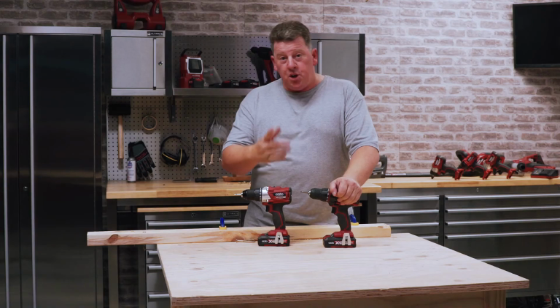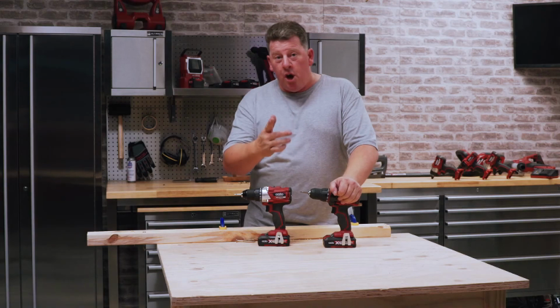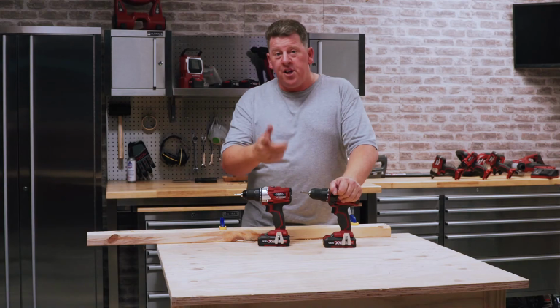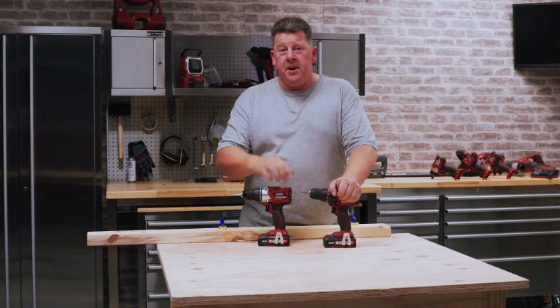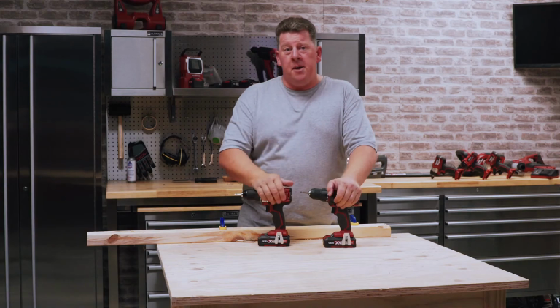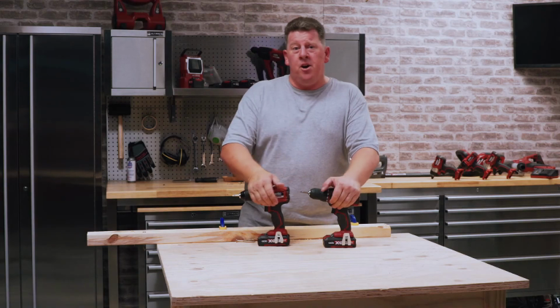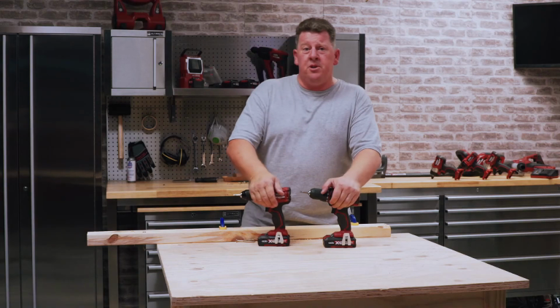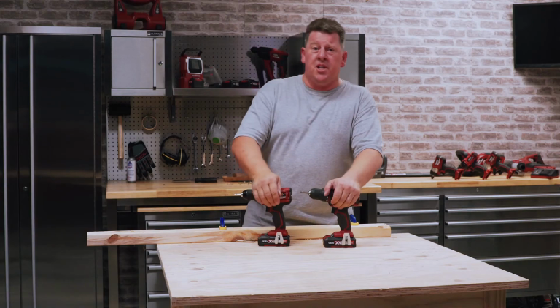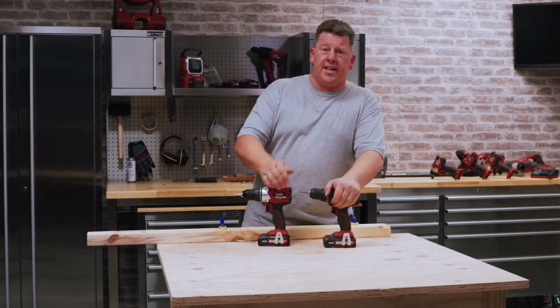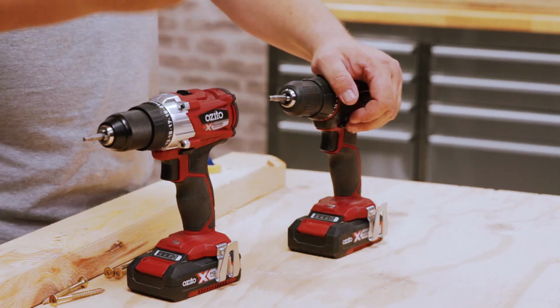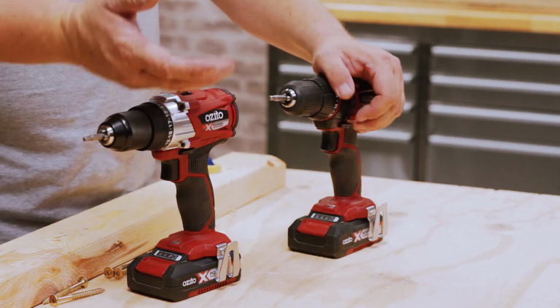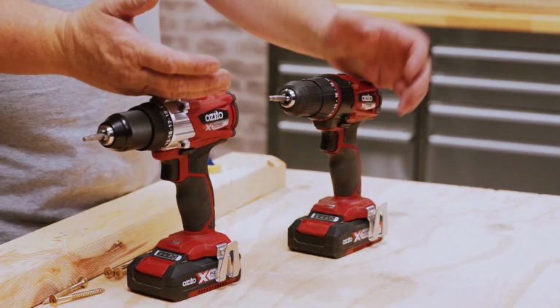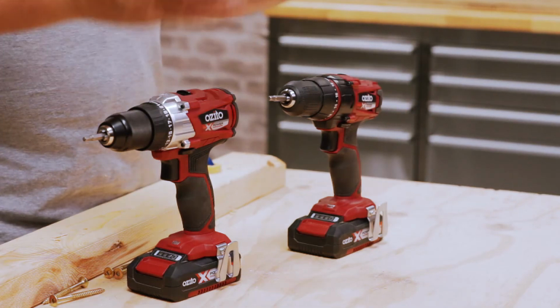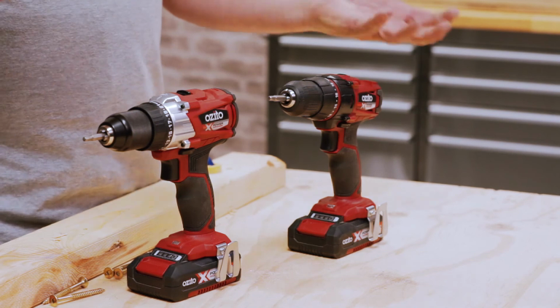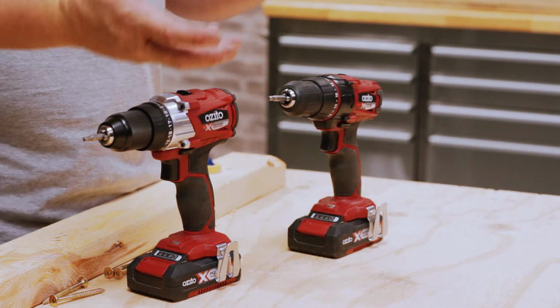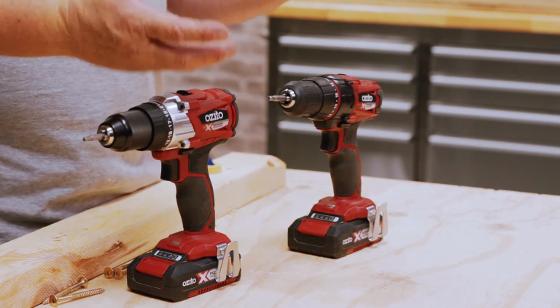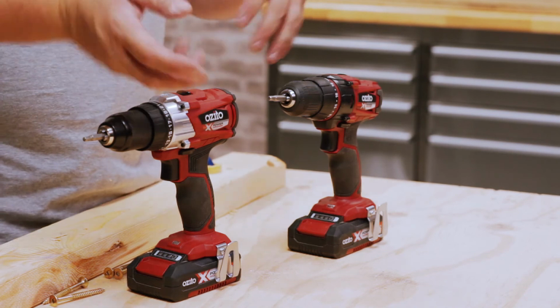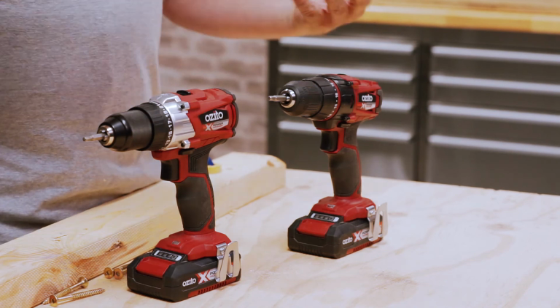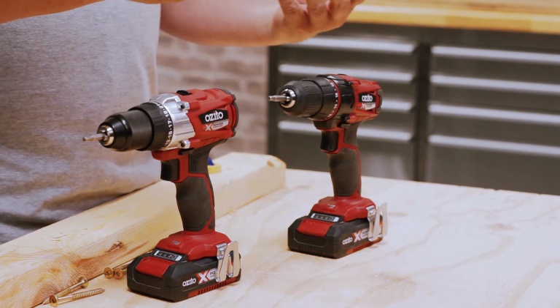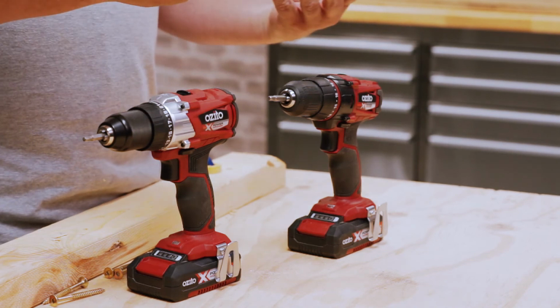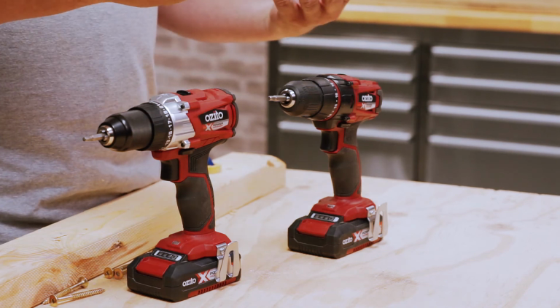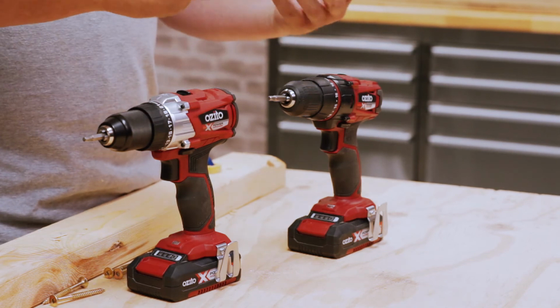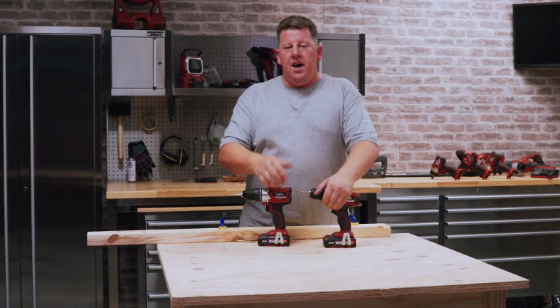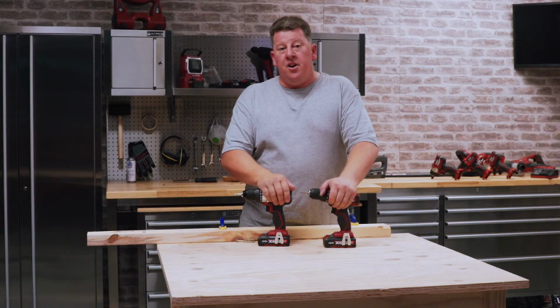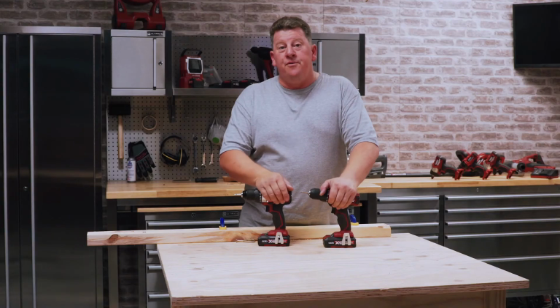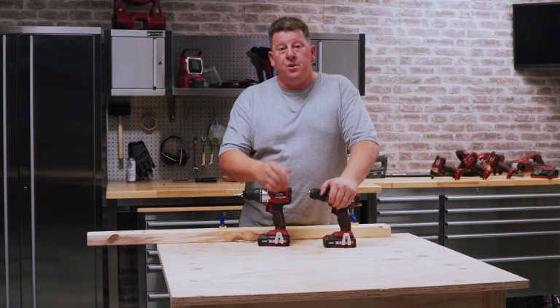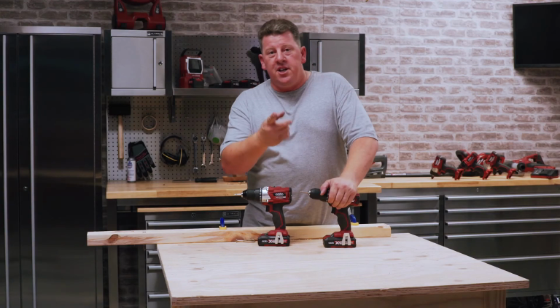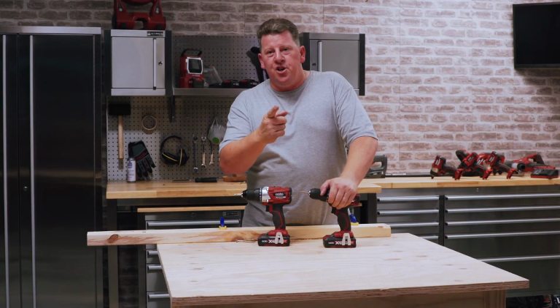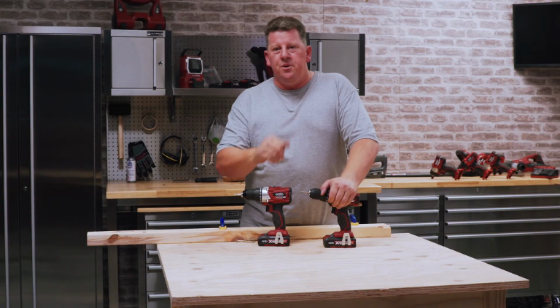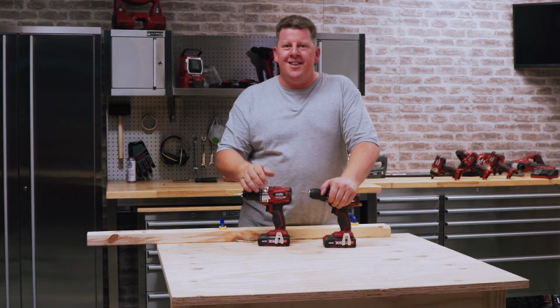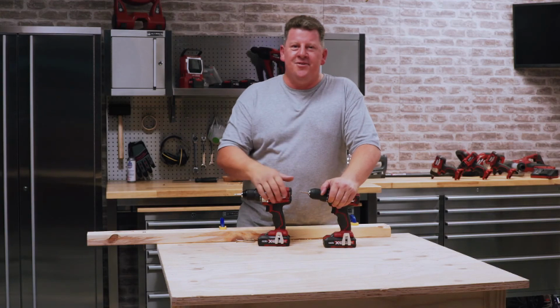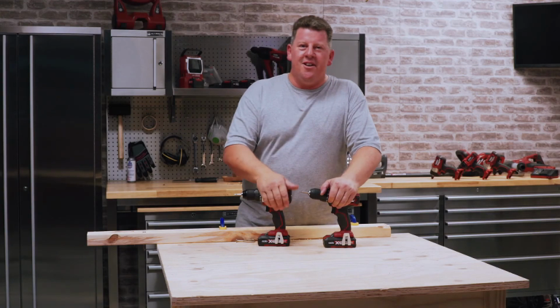So hopefully I've been able to help you select the right tool between a brushed and a brushless machine, and I look forward to seeing you in the next video.